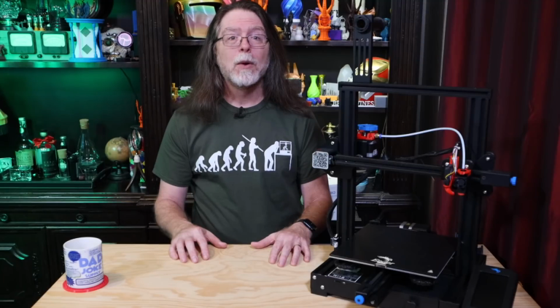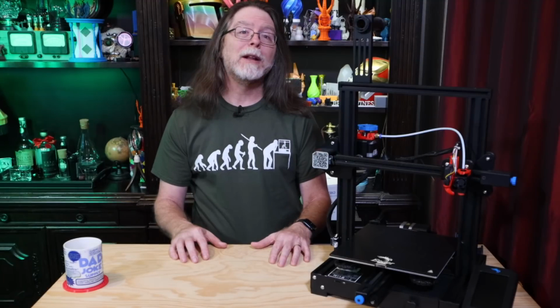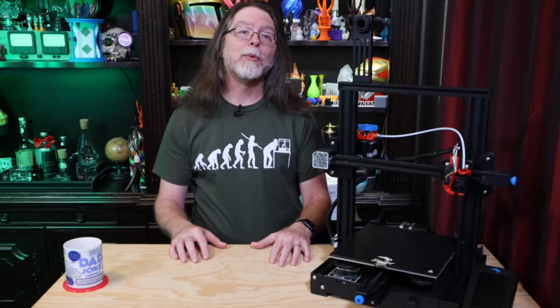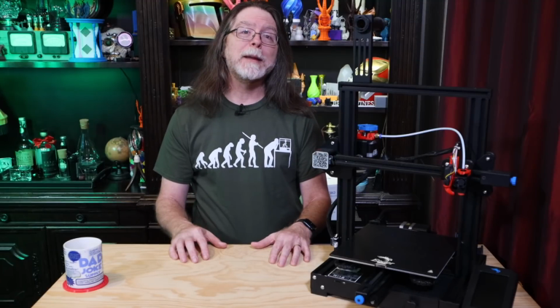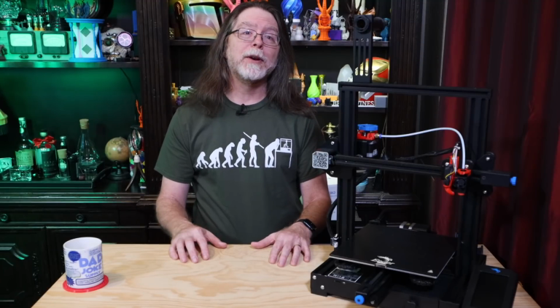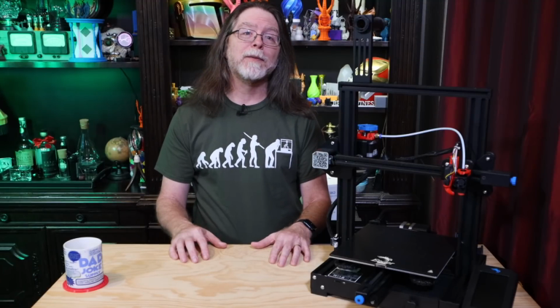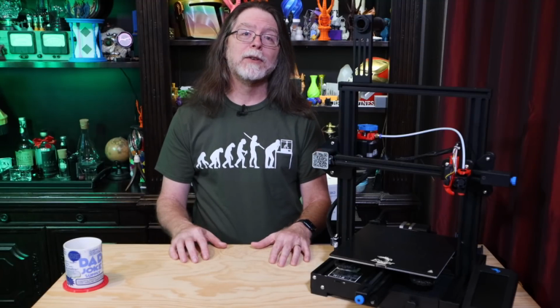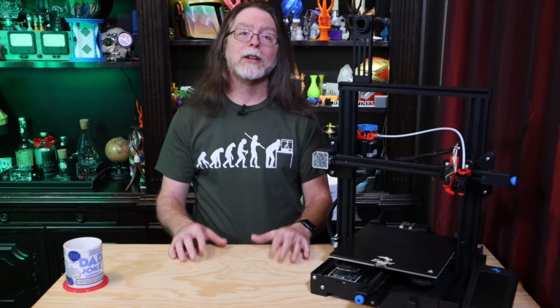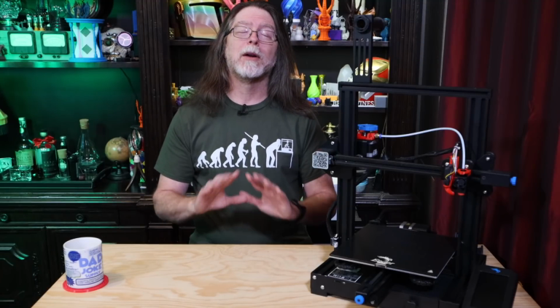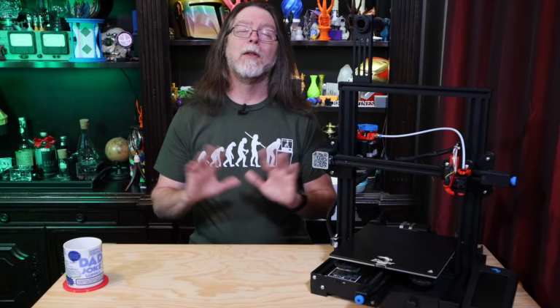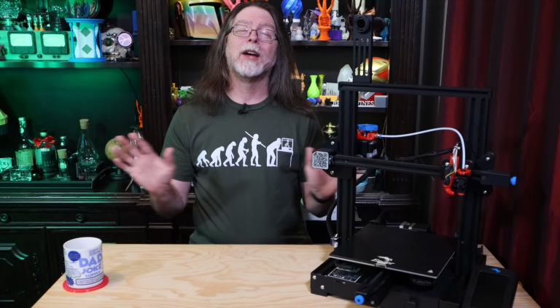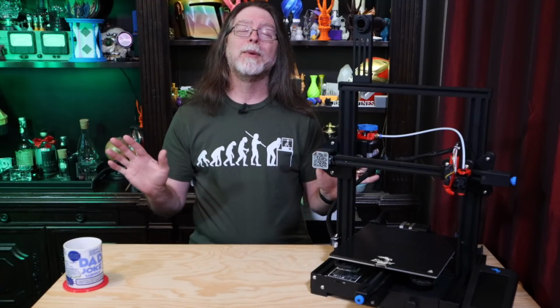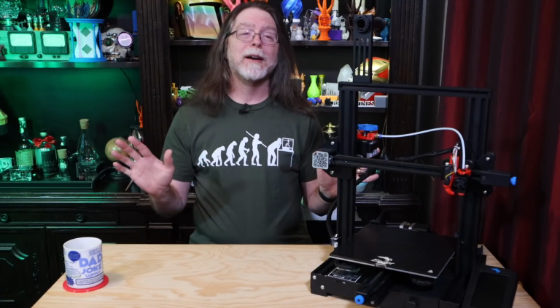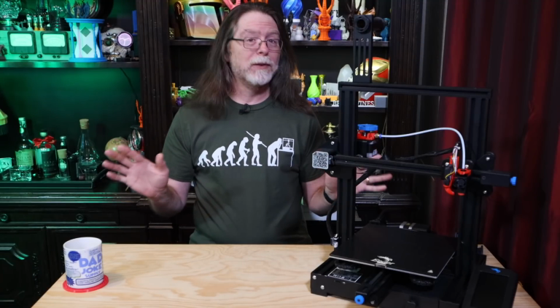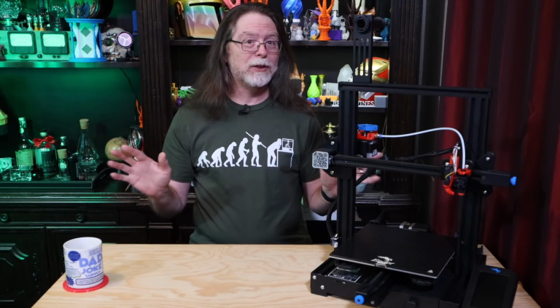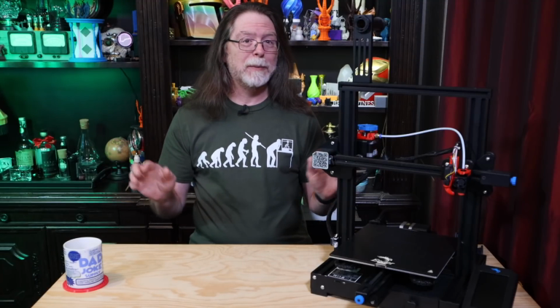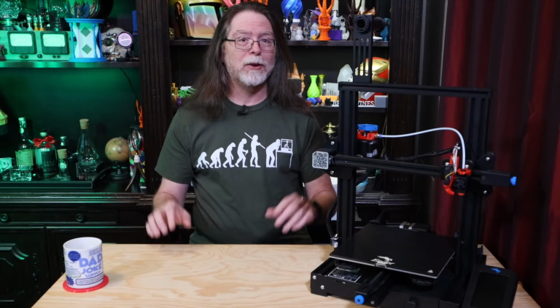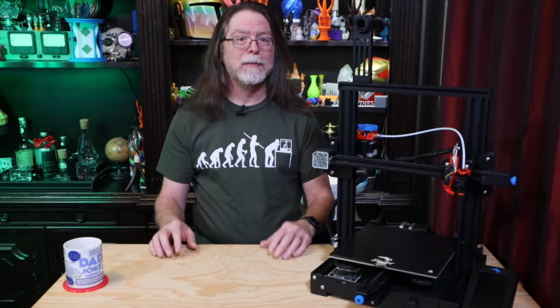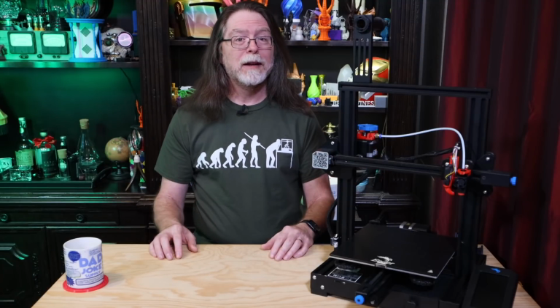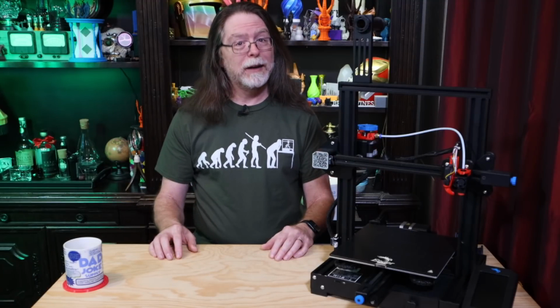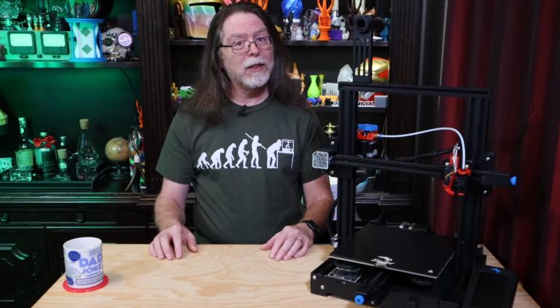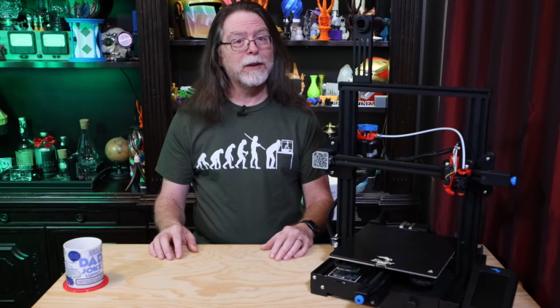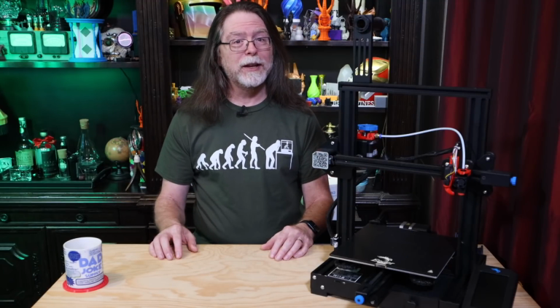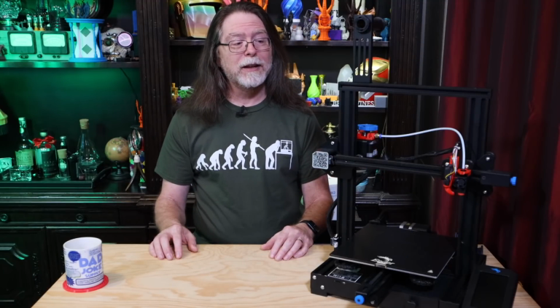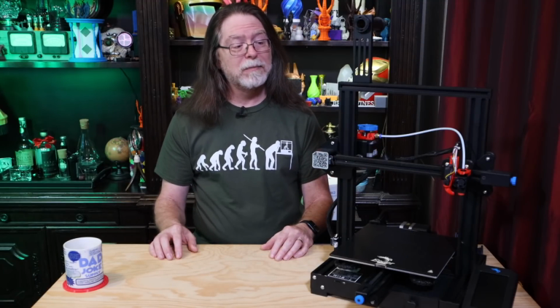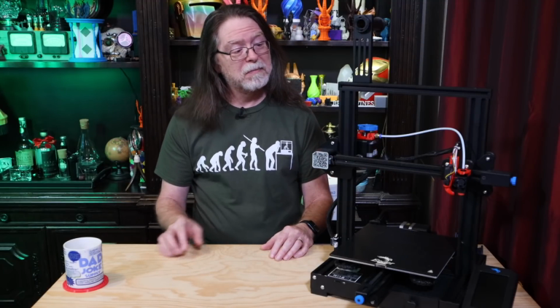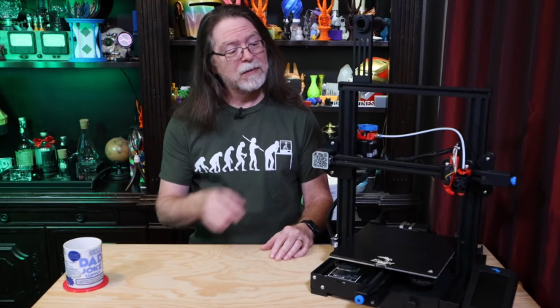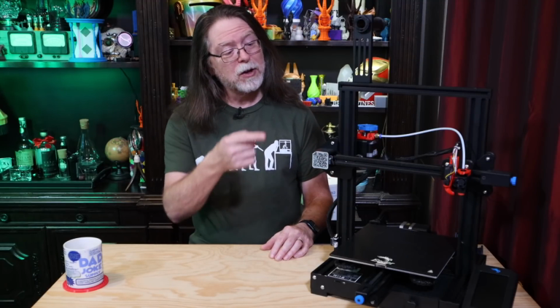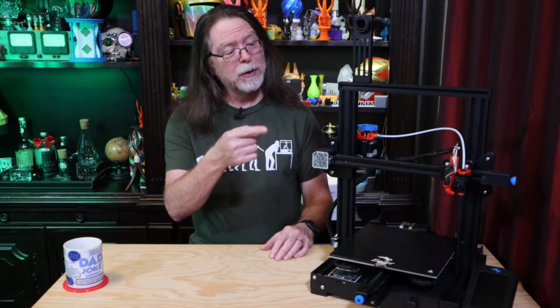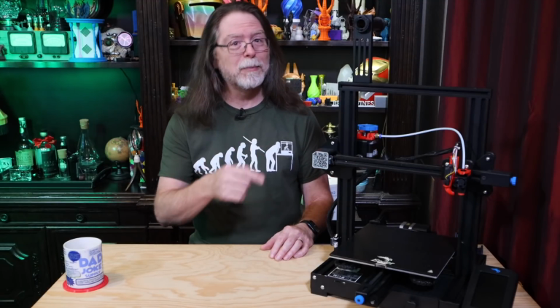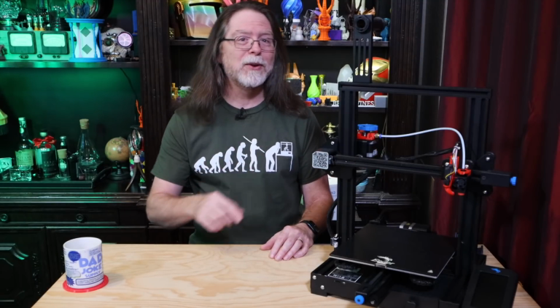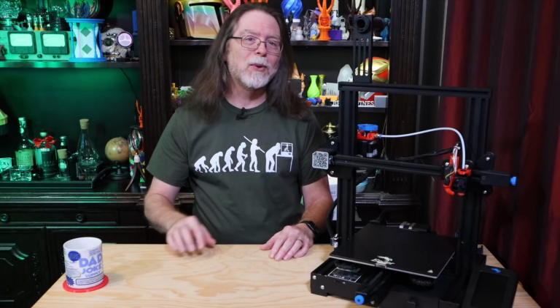Well, 3D printing friends, that's about all the time we have for this episode. And now that we're at the end, let's go print something cool.